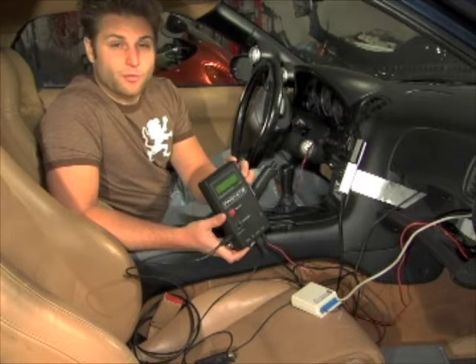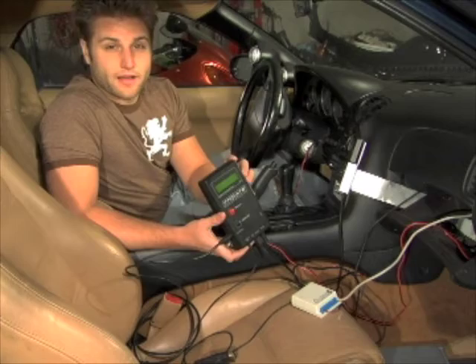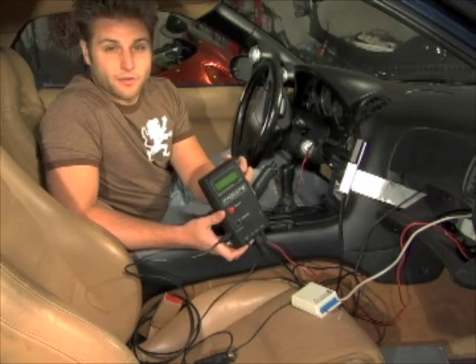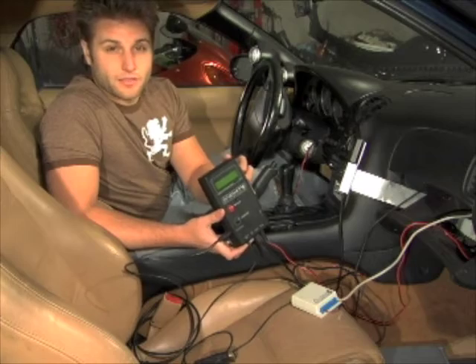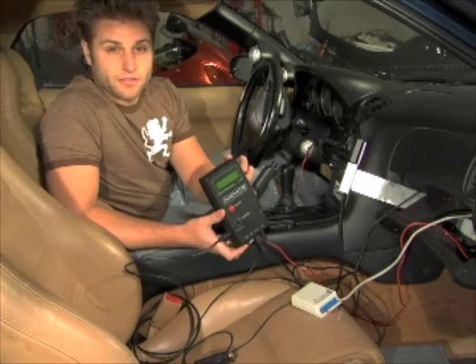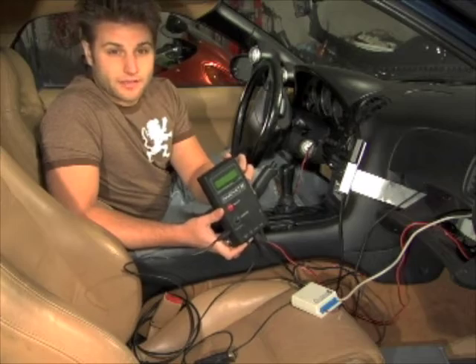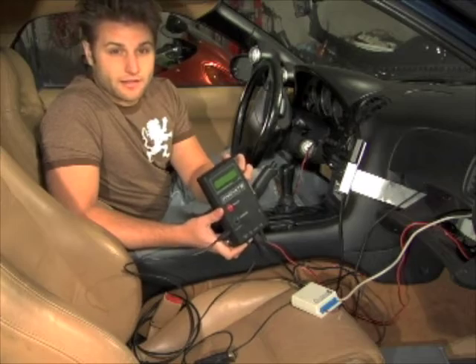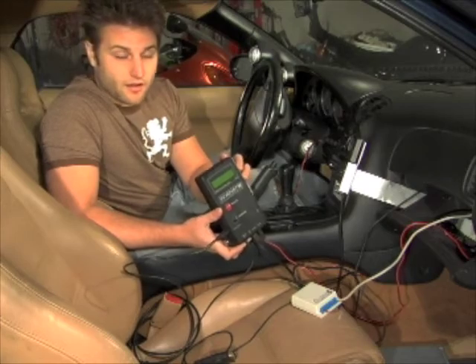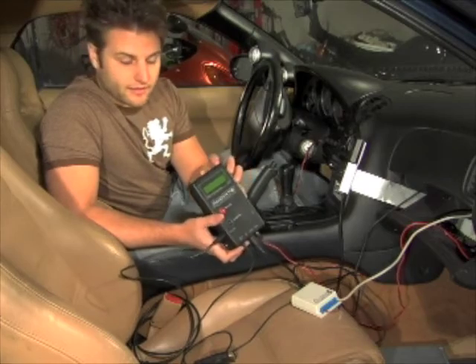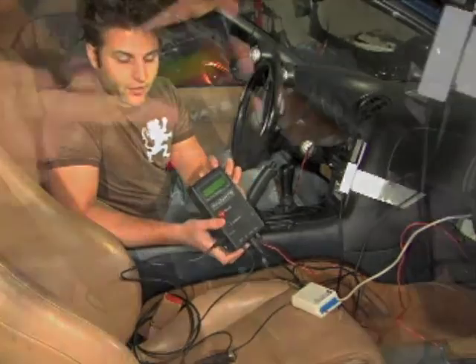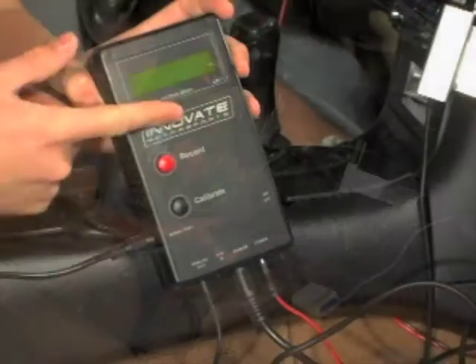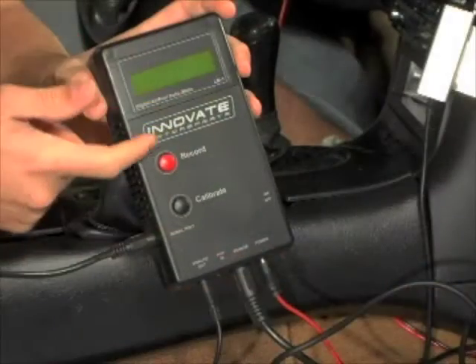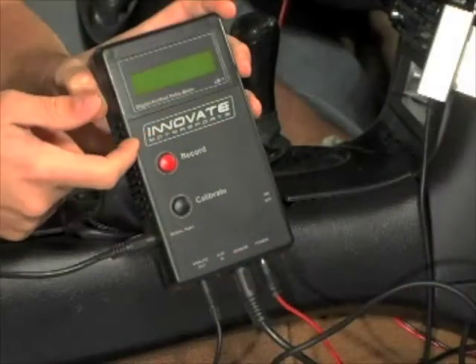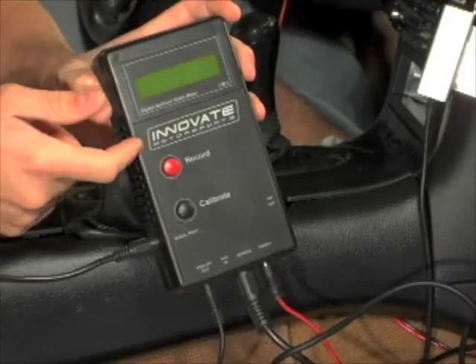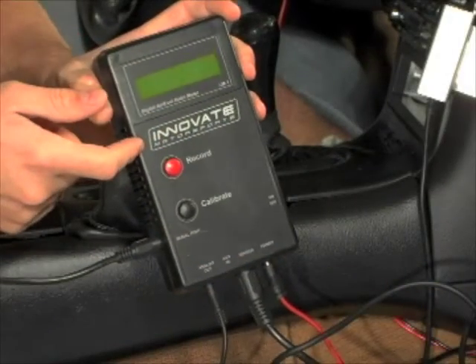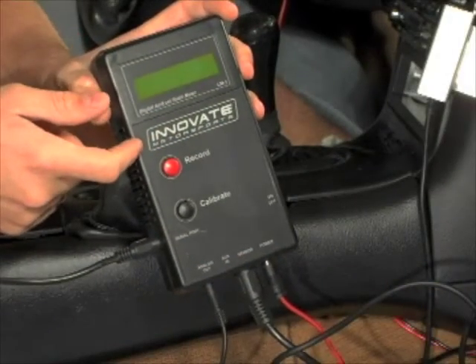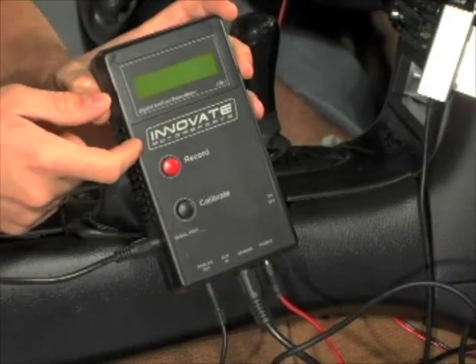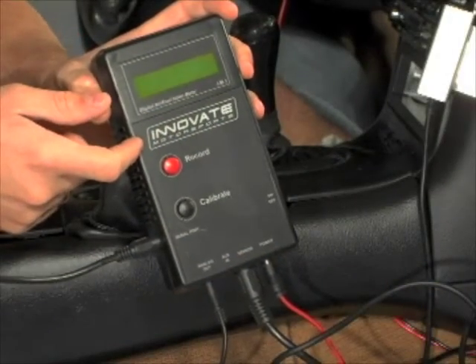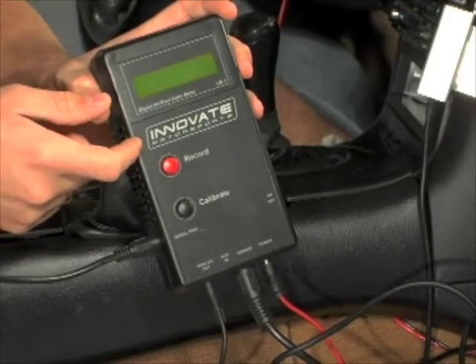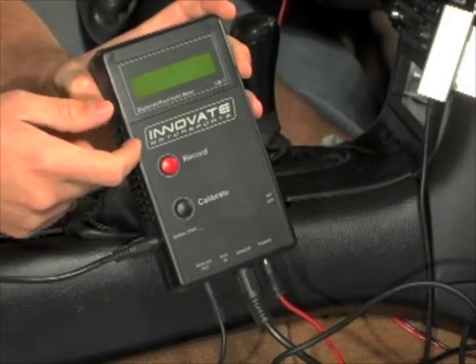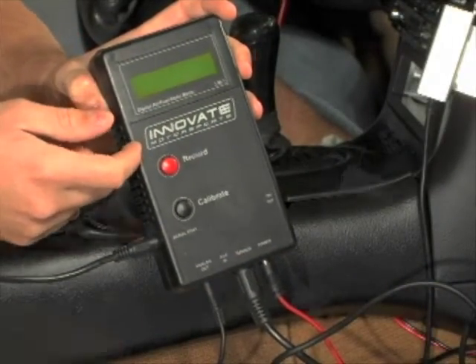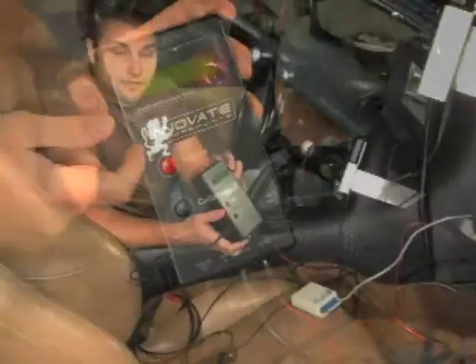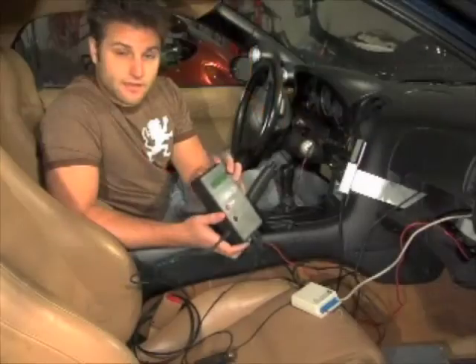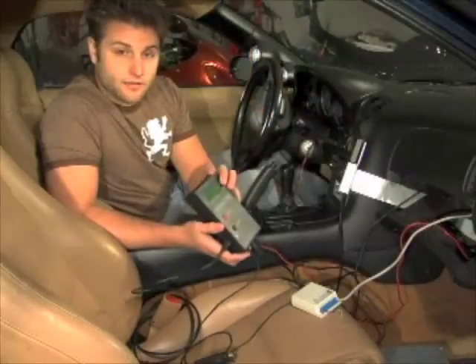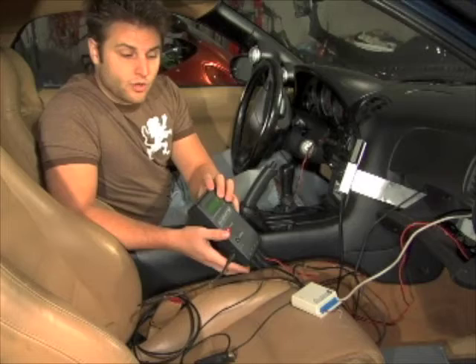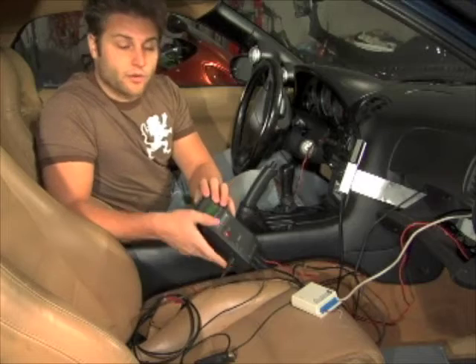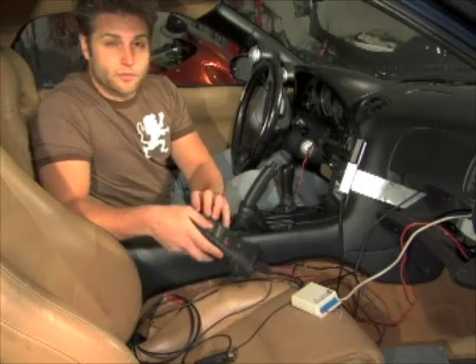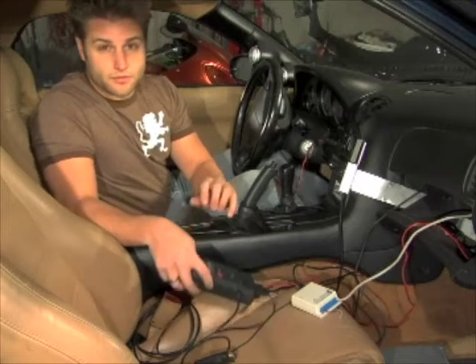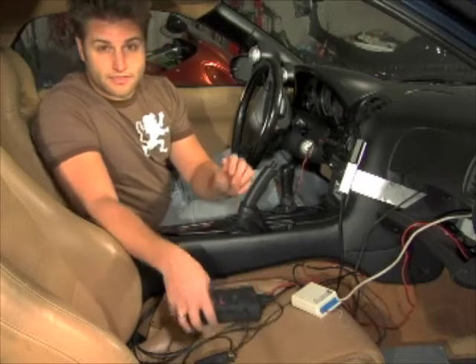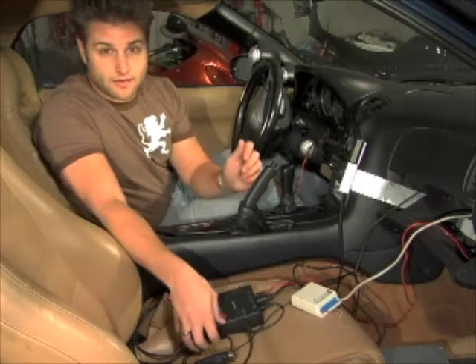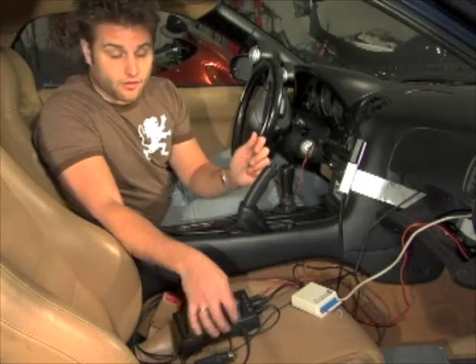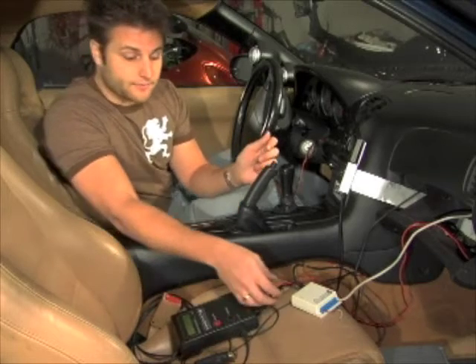We're not going to be using many of the logging and recording features that come with the LM-1. Instead, we're going to be using the data logit.